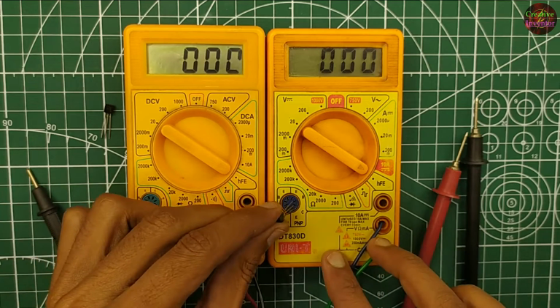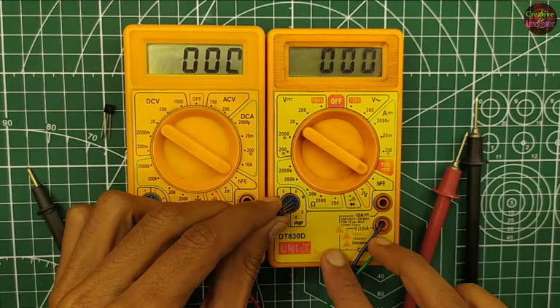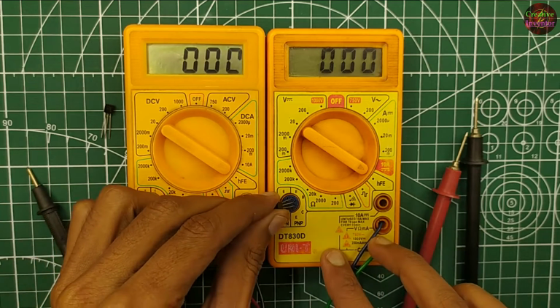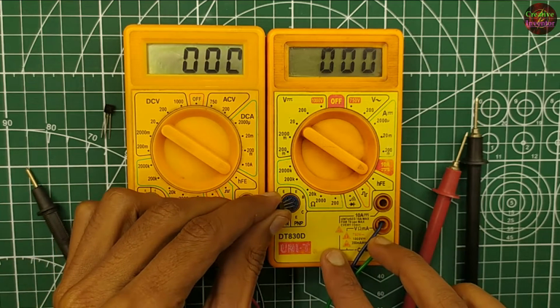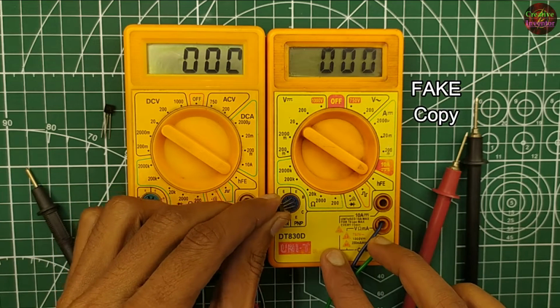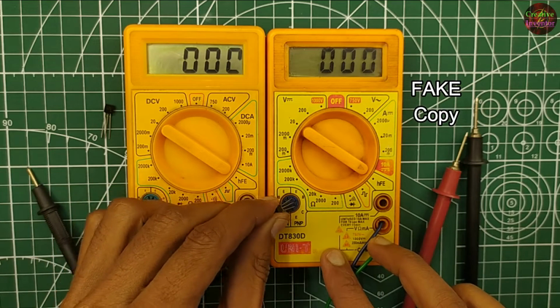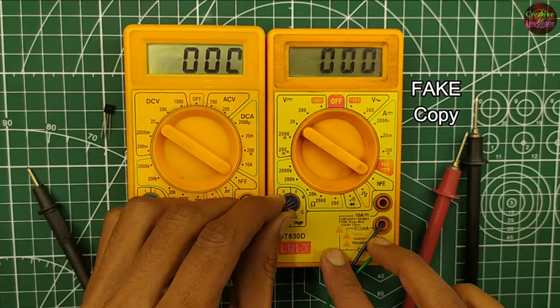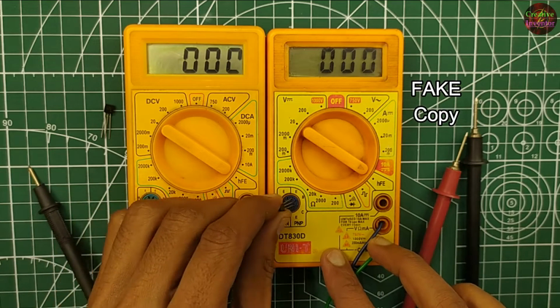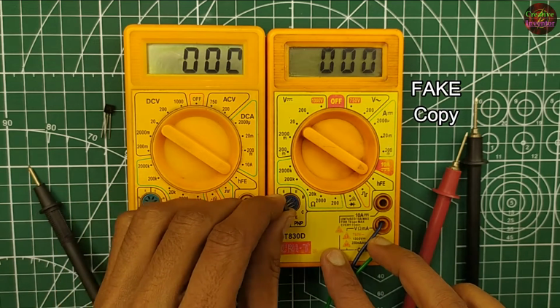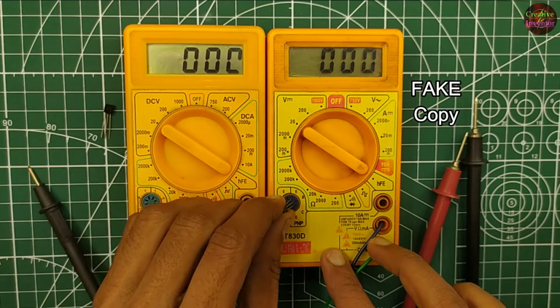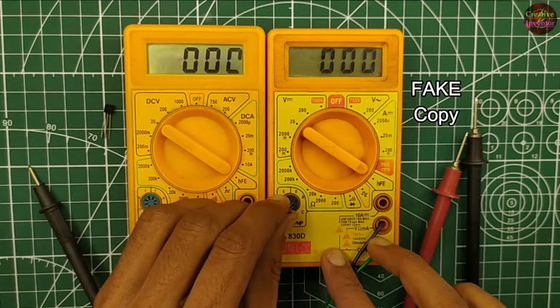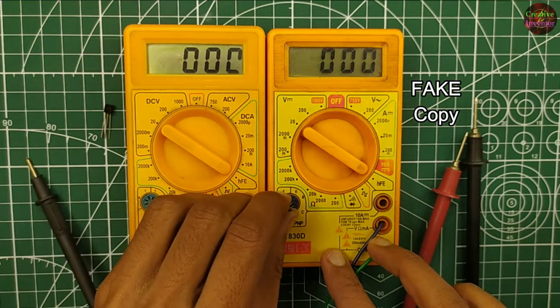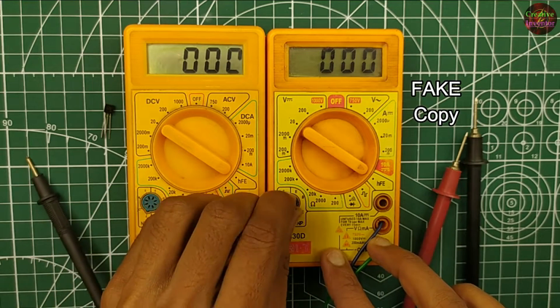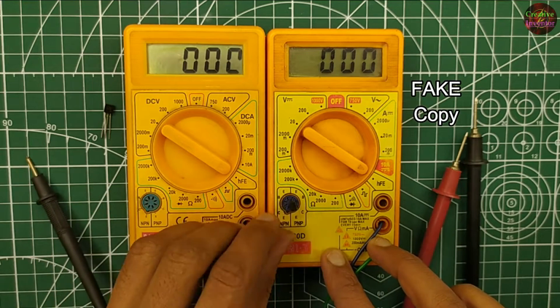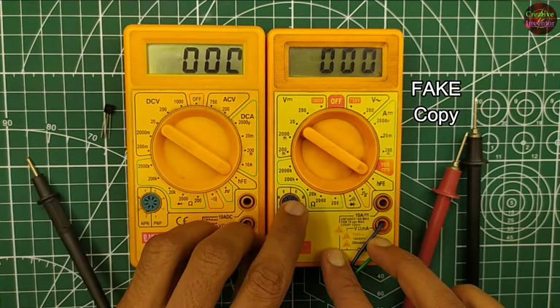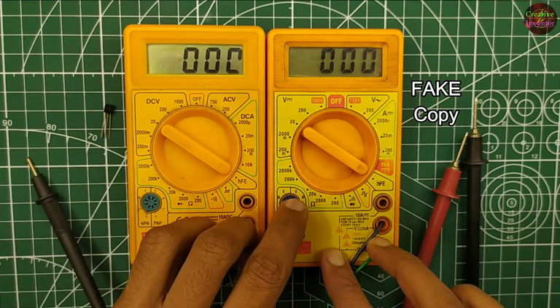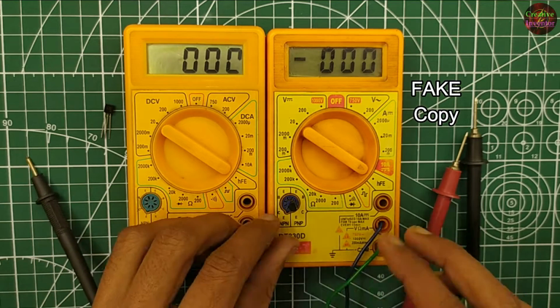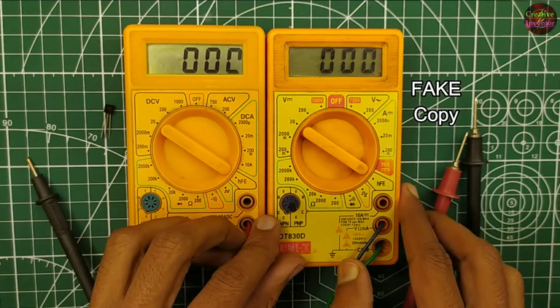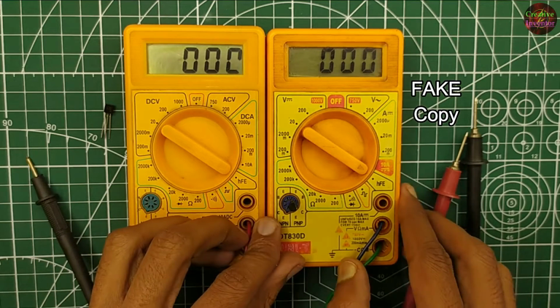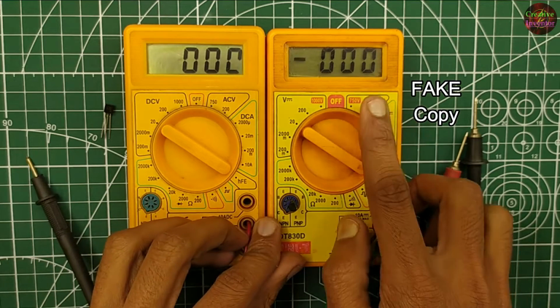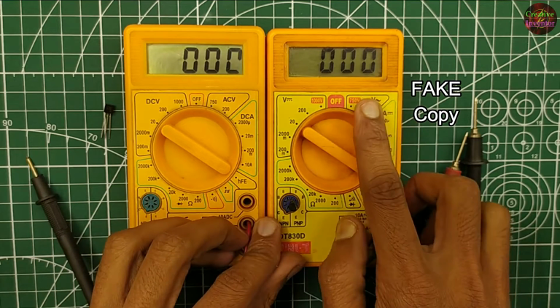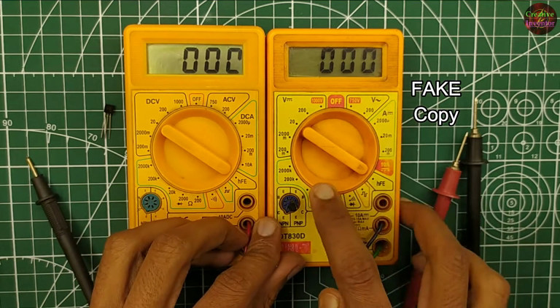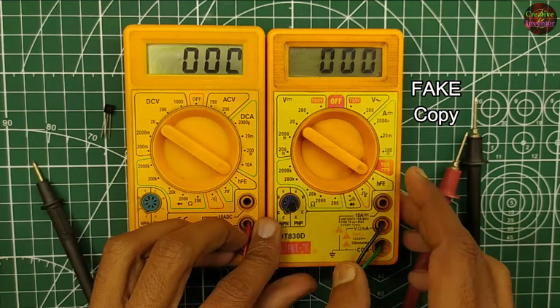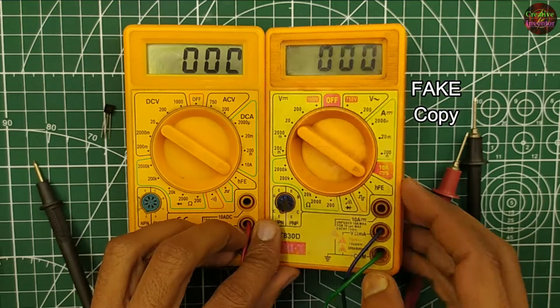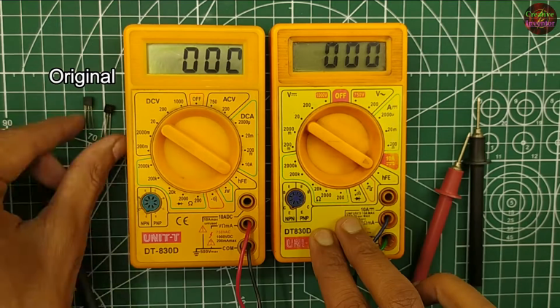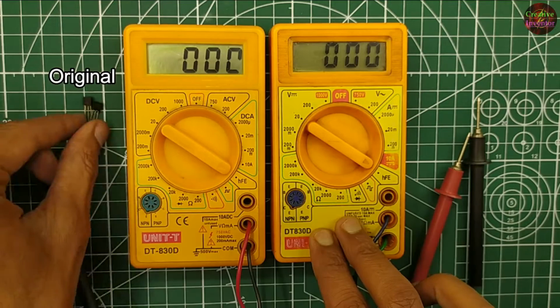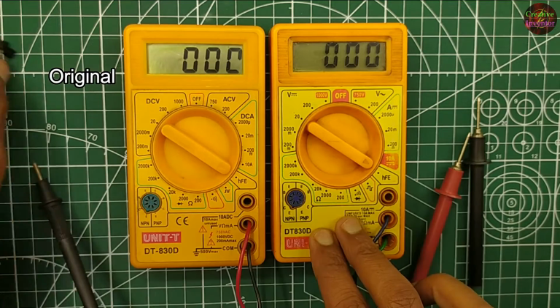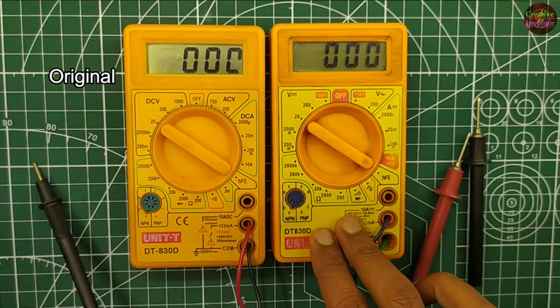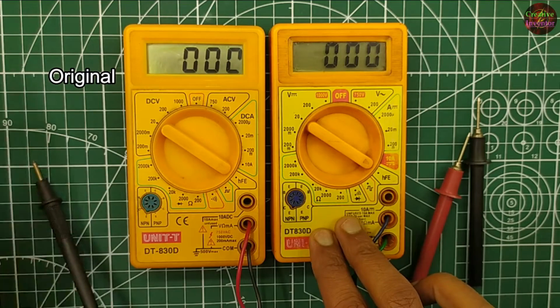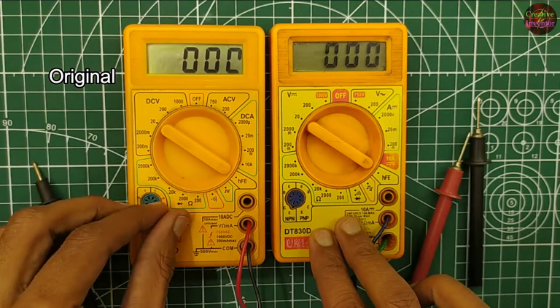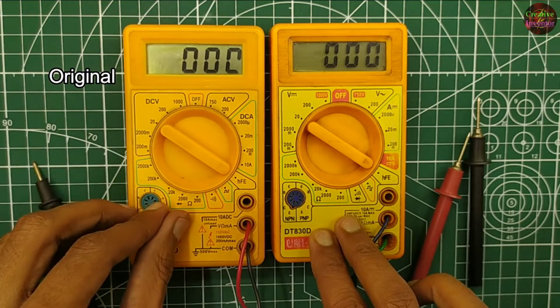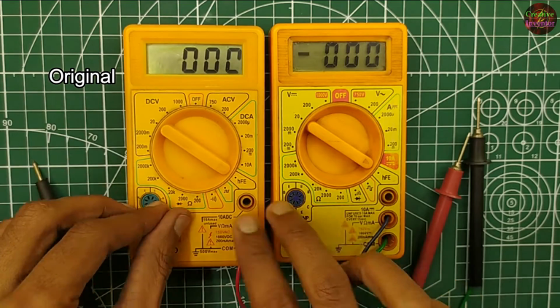This multimeter cannot check any transistor. Therefore, this one is fake and this is the original.